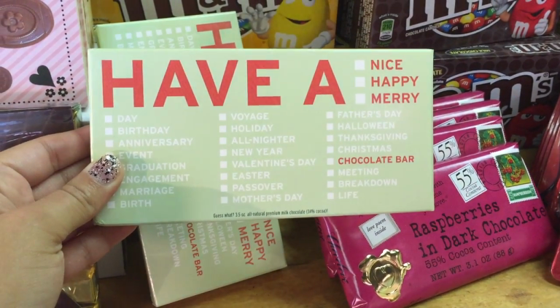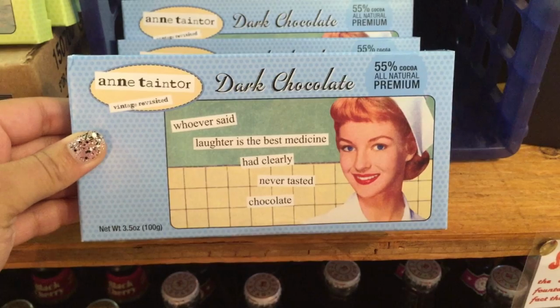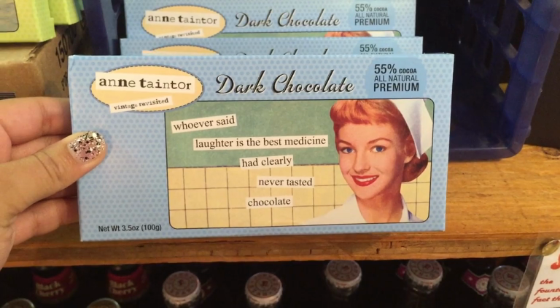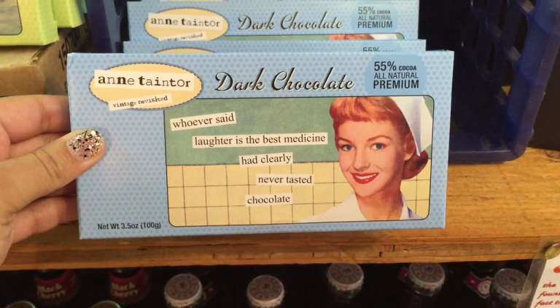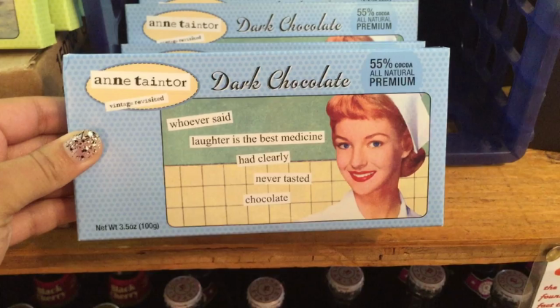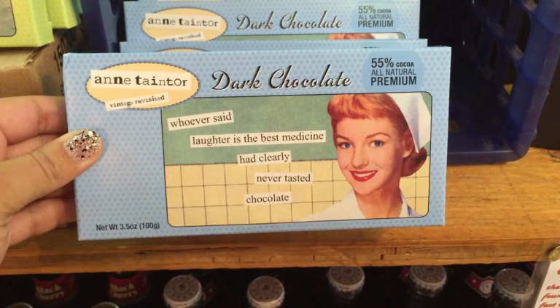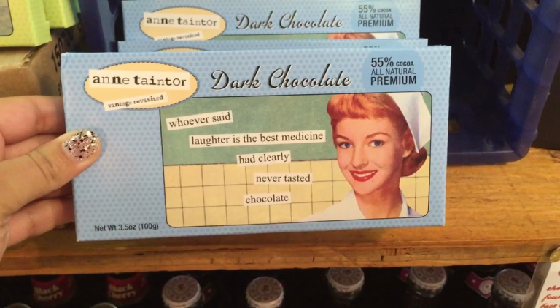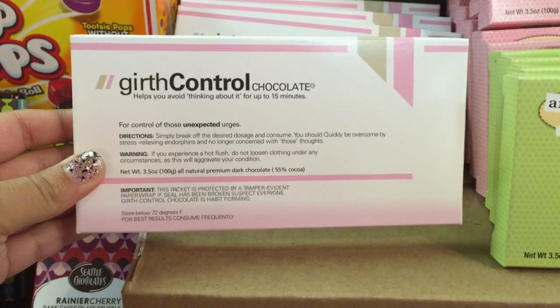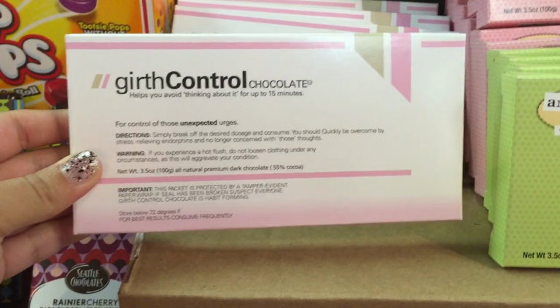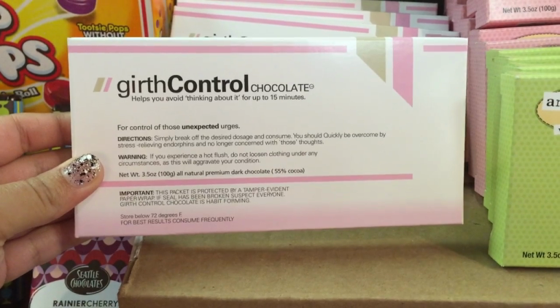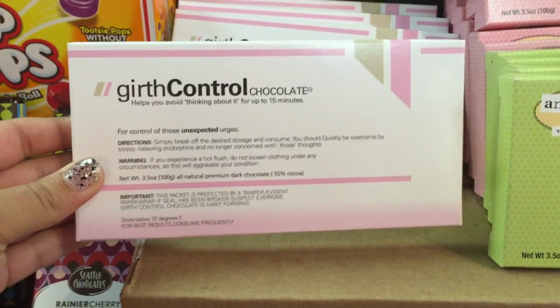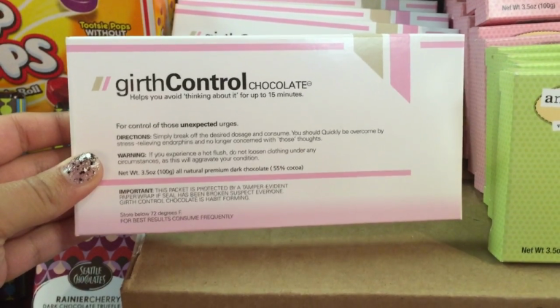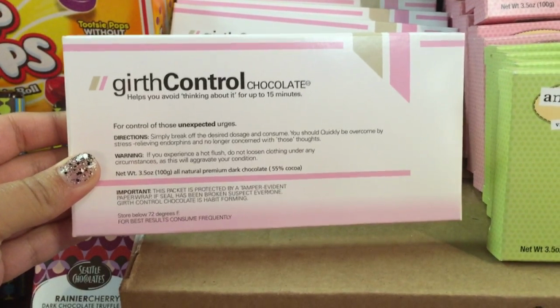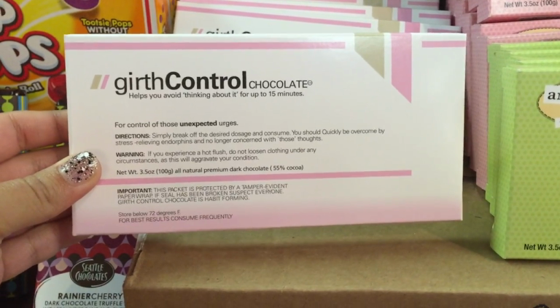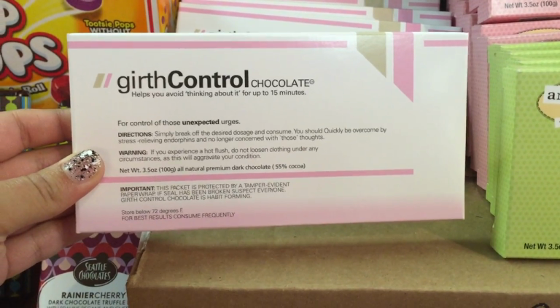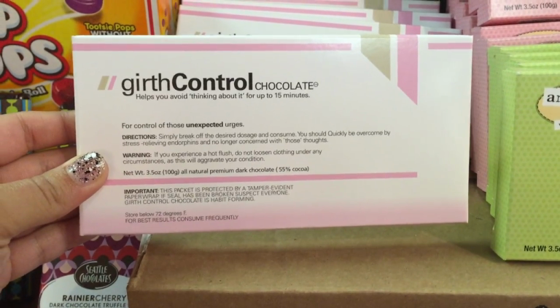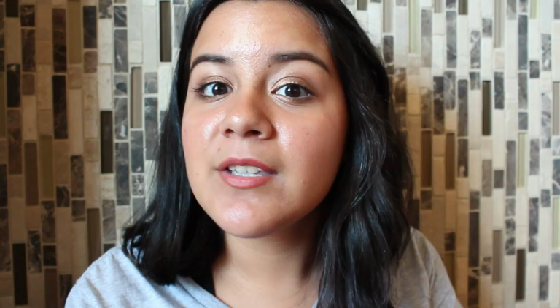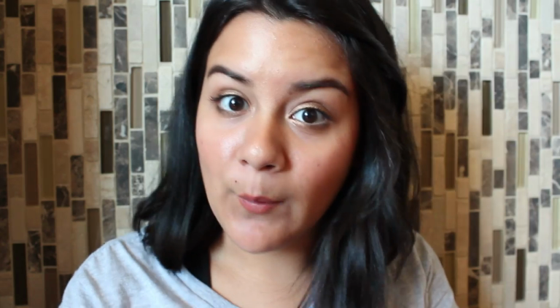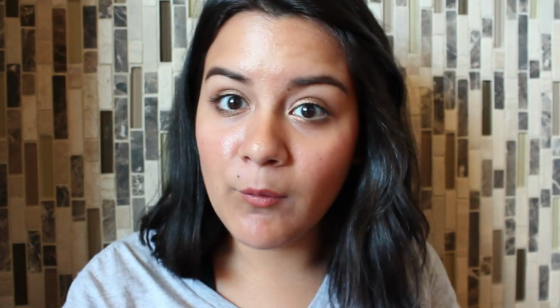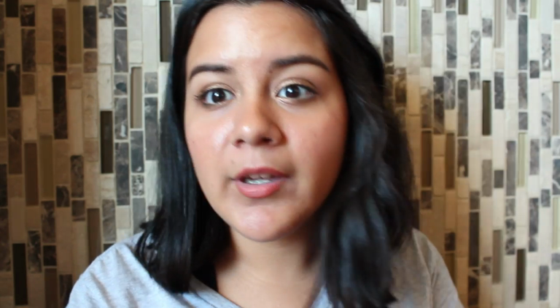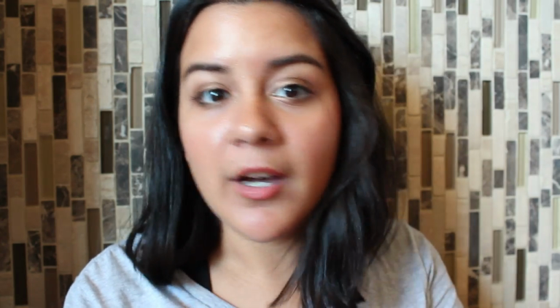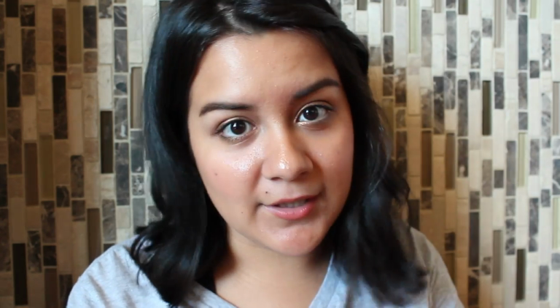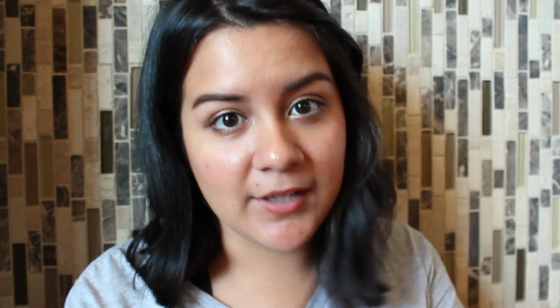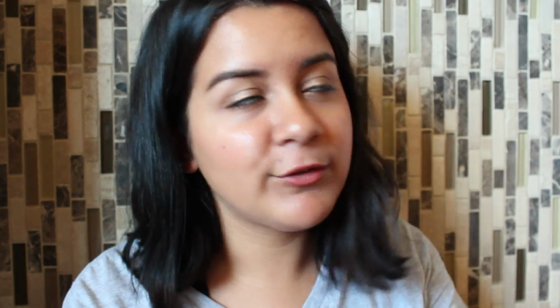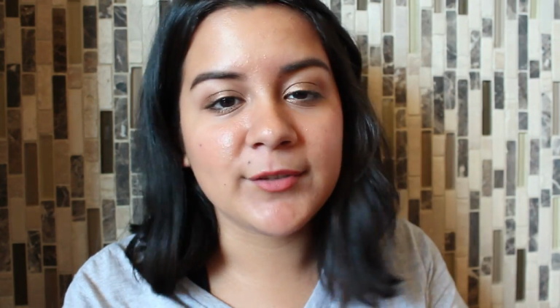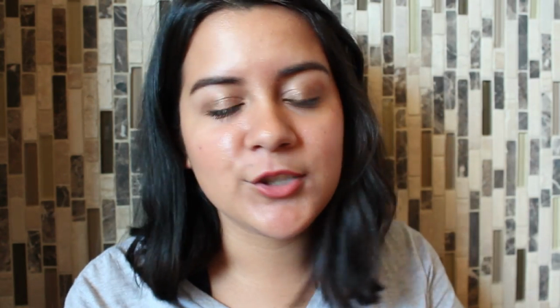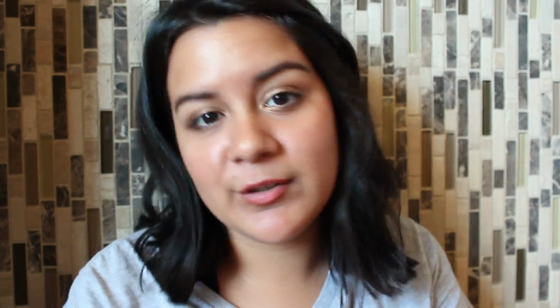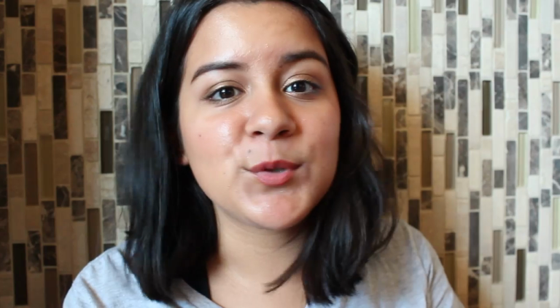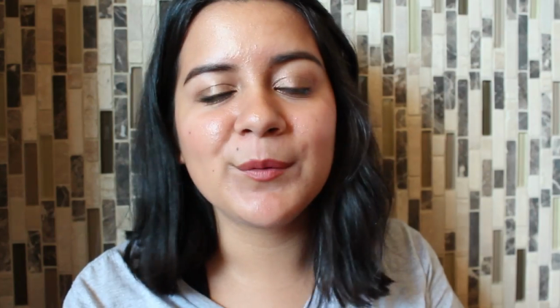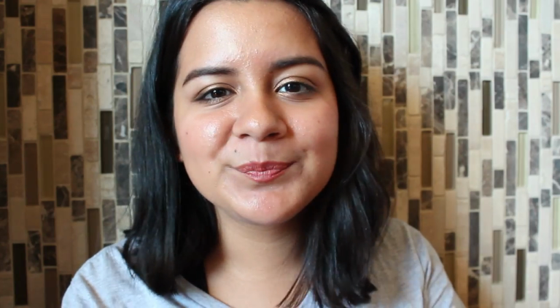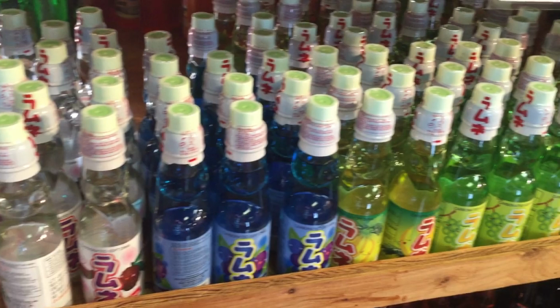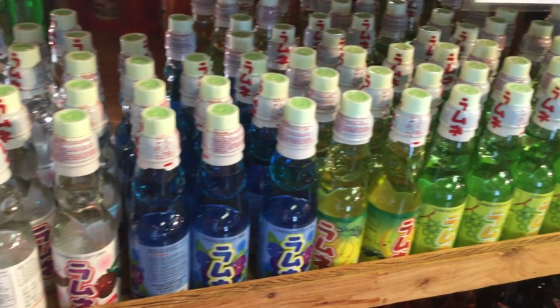They also had a lot of really cute novelty candy, some of which made me laugh really hard — especially this one, because I am 12 on the inside. Forever. Just forever 12.